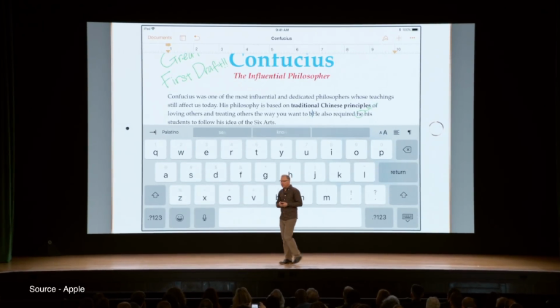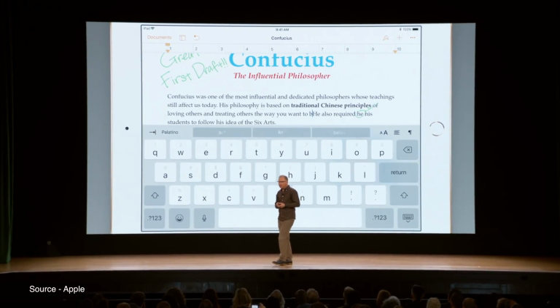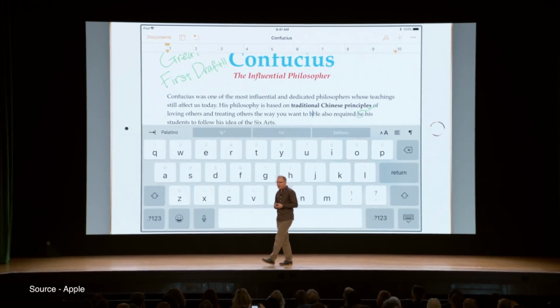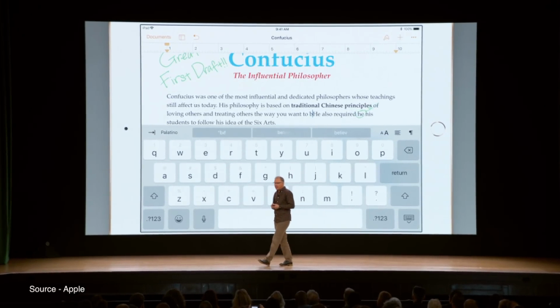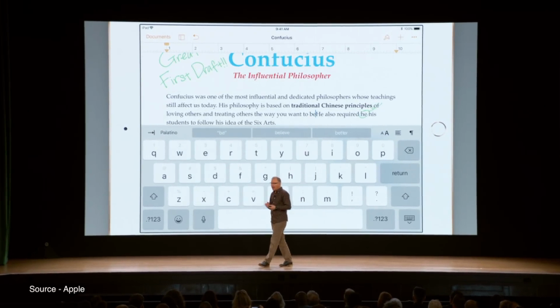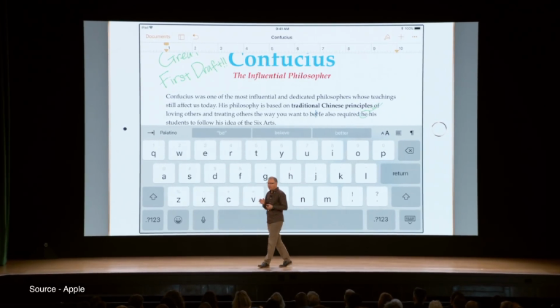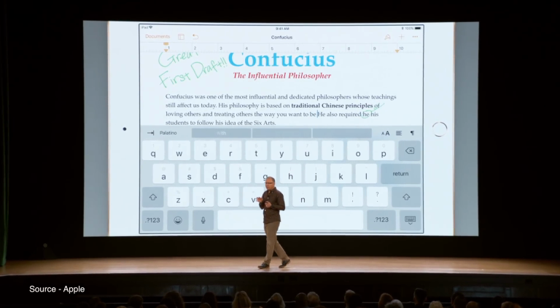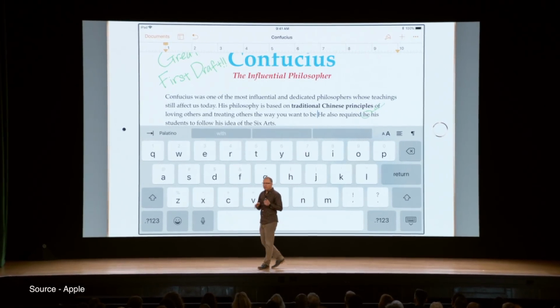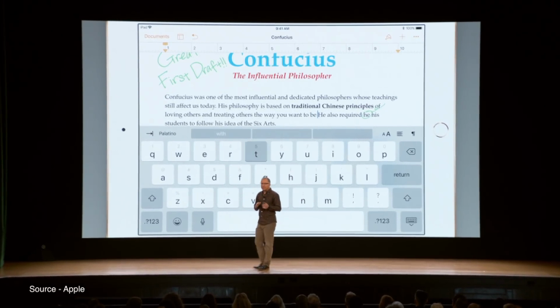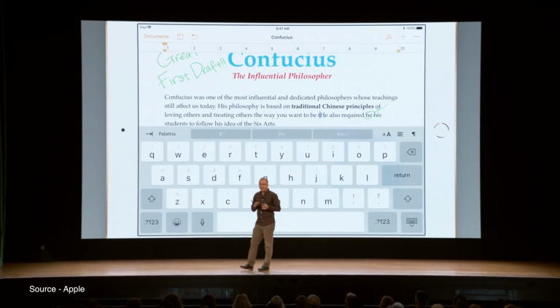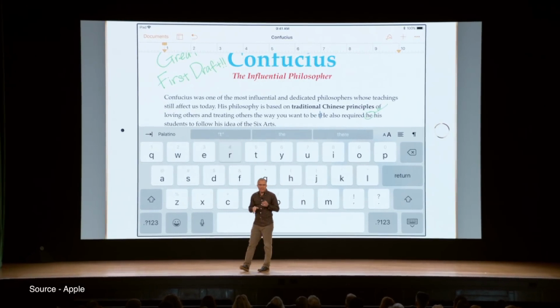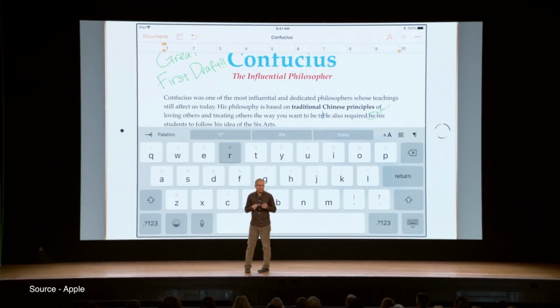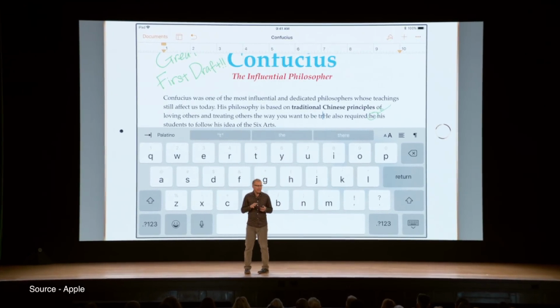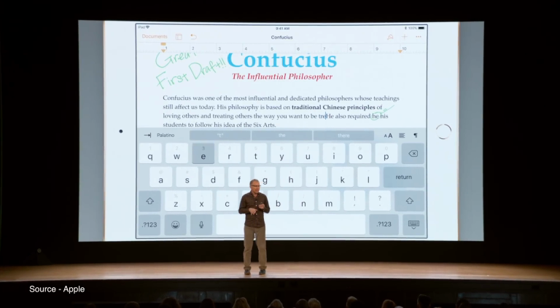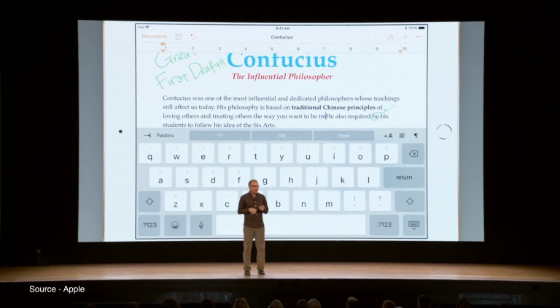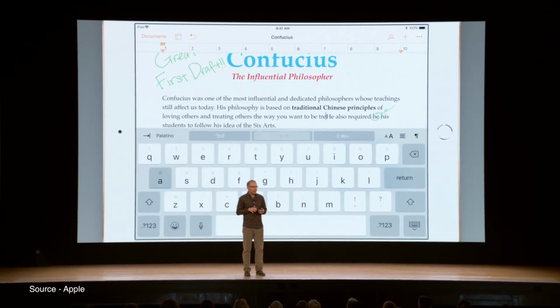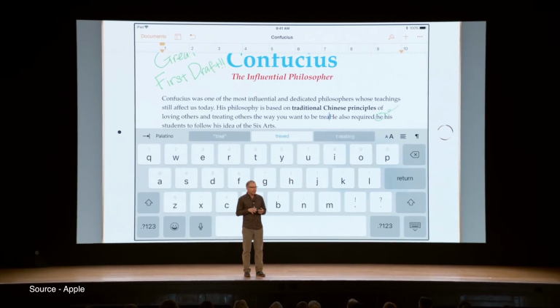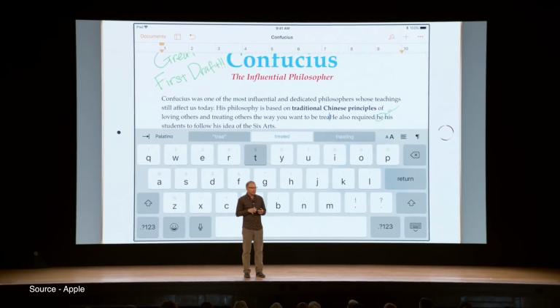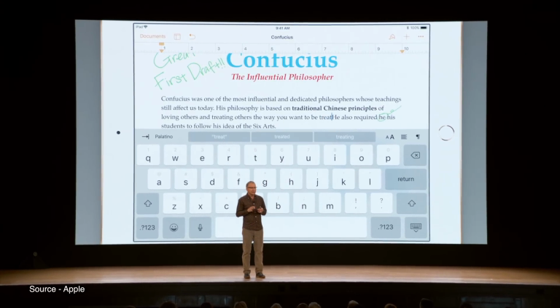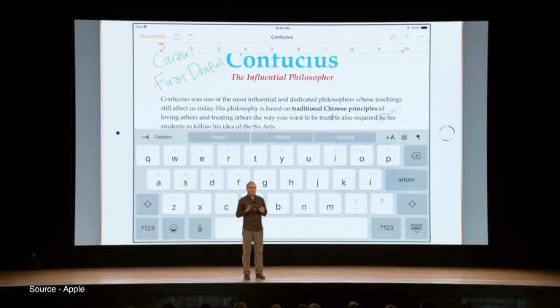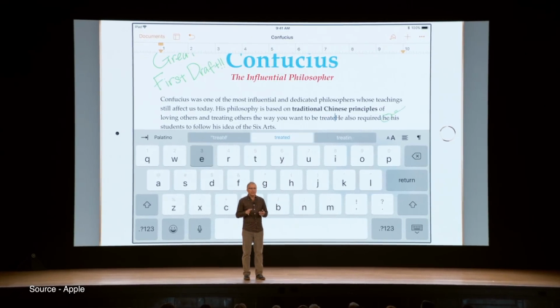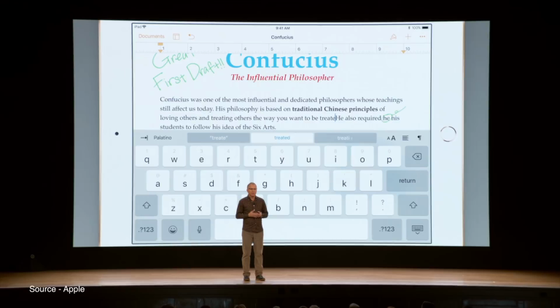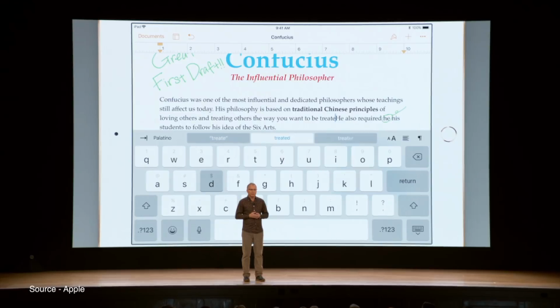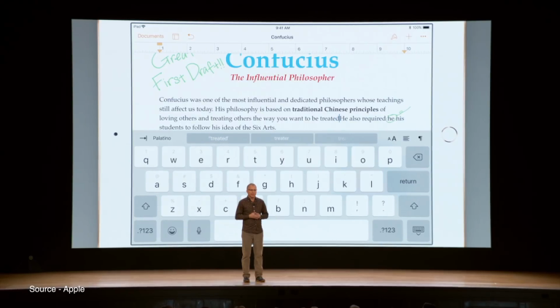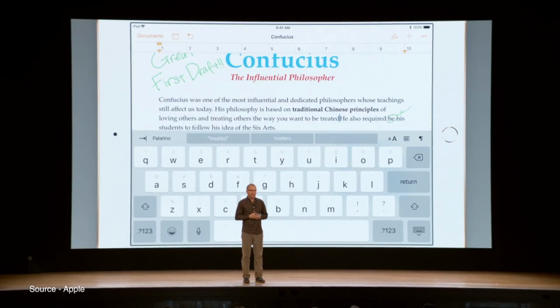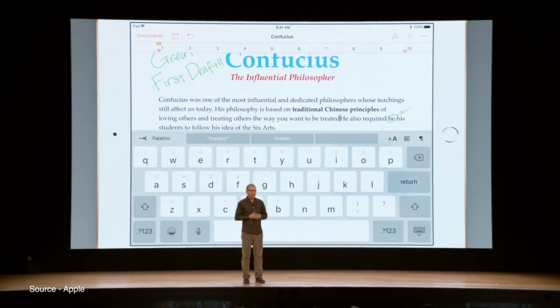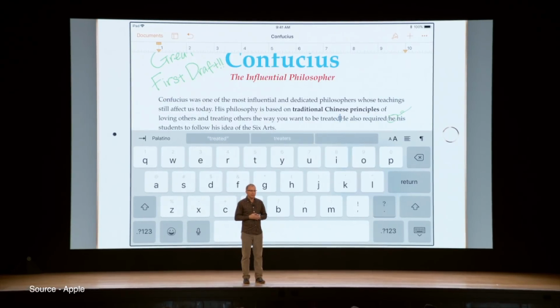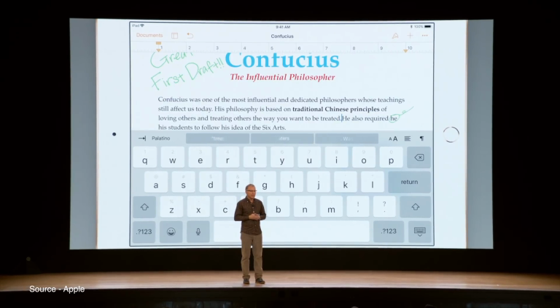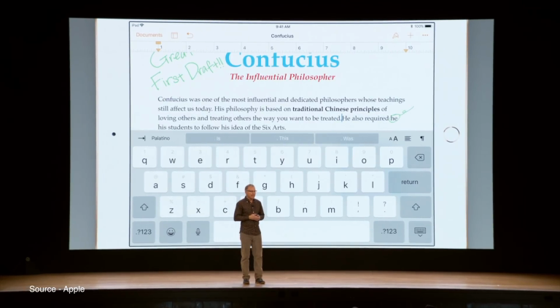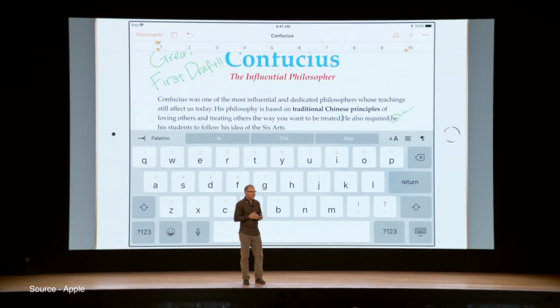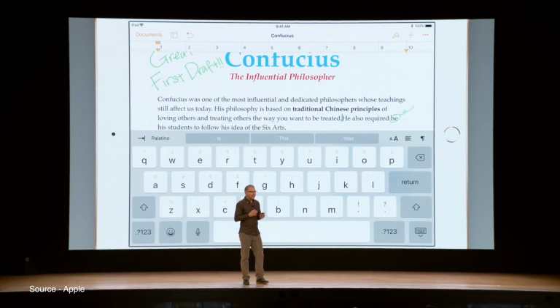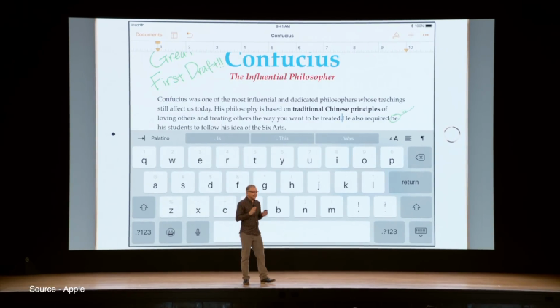For example, when a user annotates the document, the markup anchors to the word or the image.